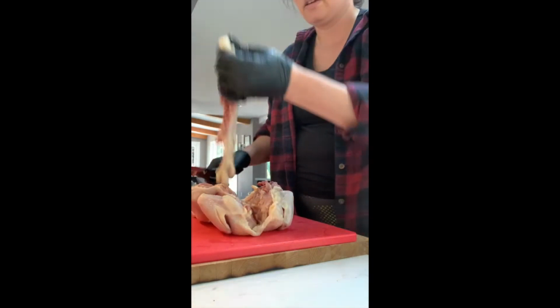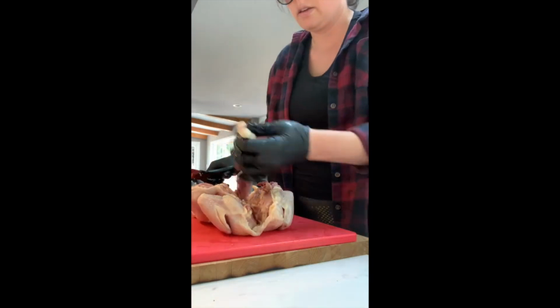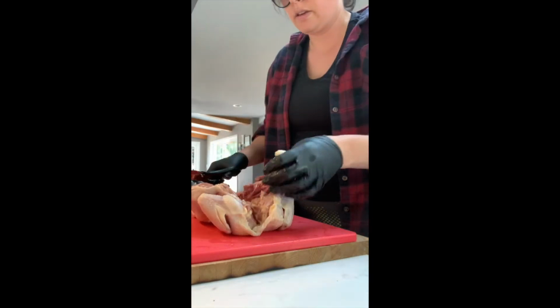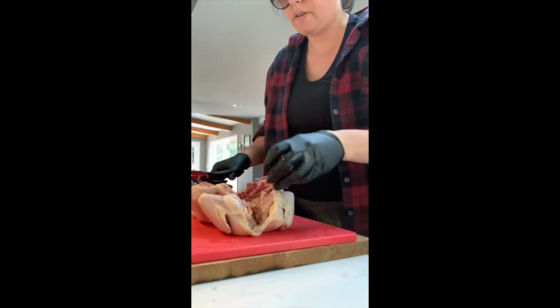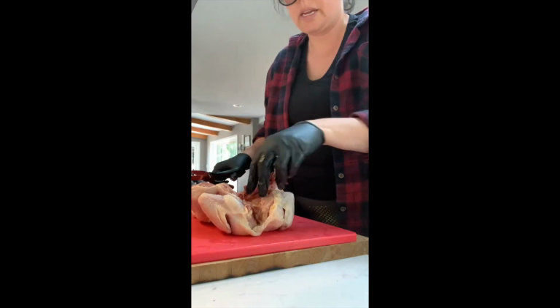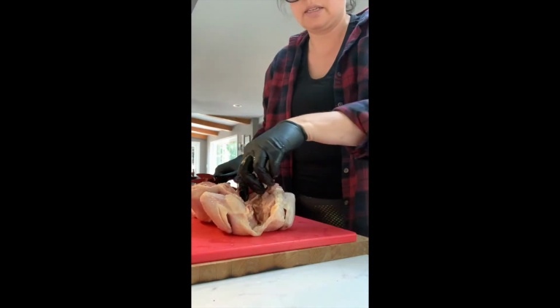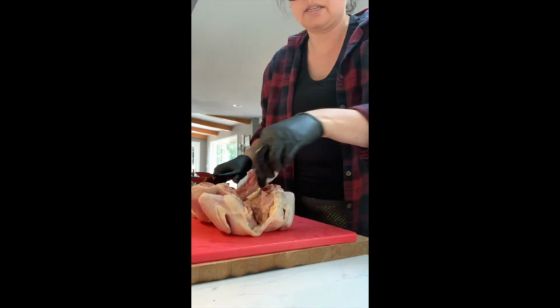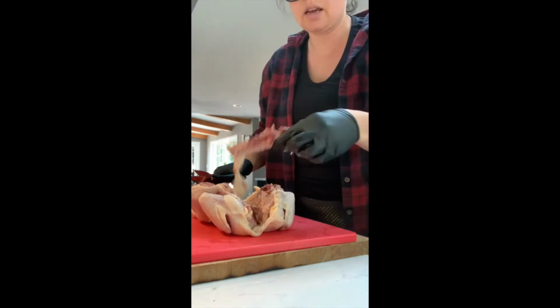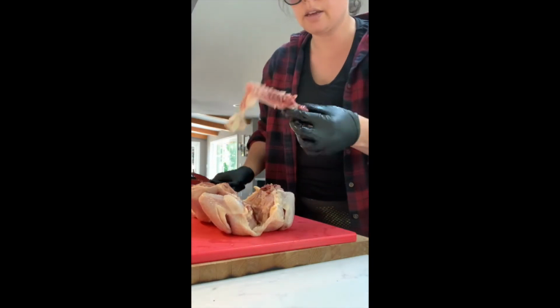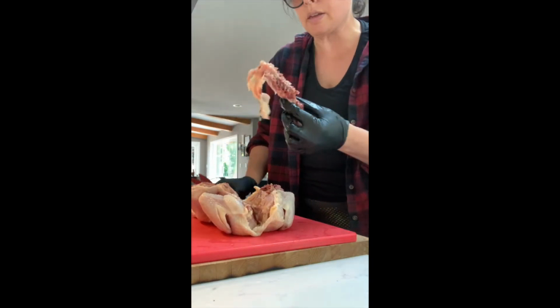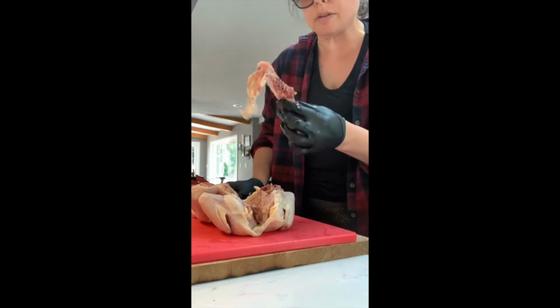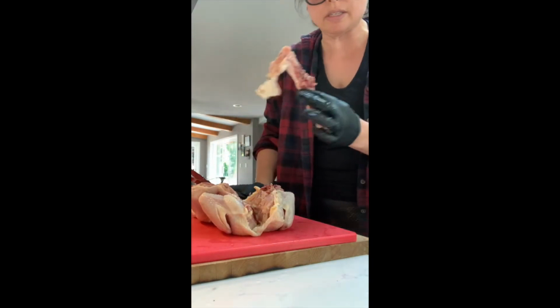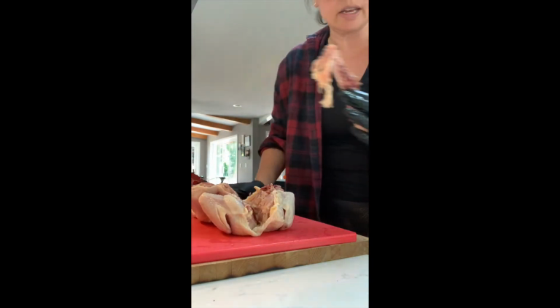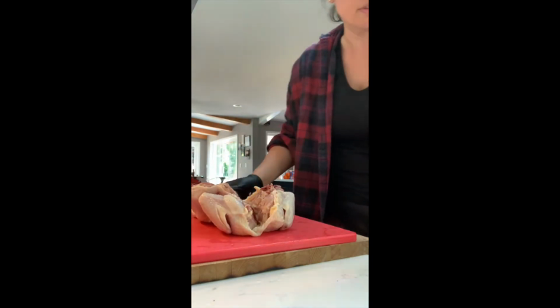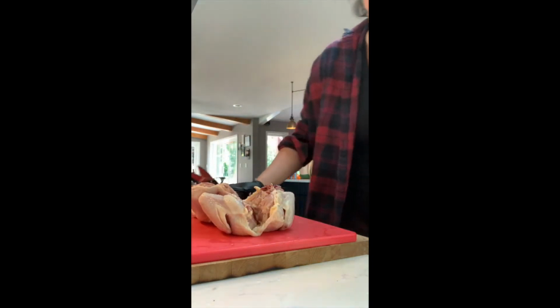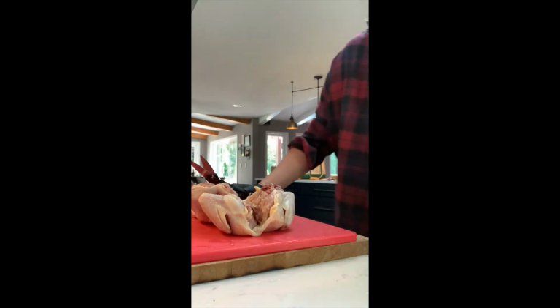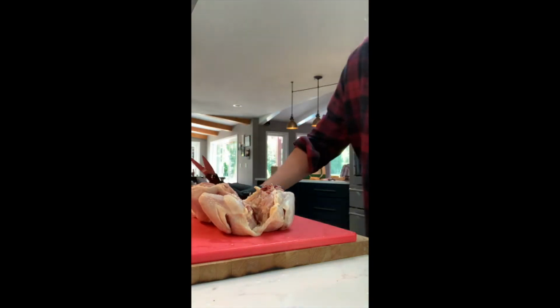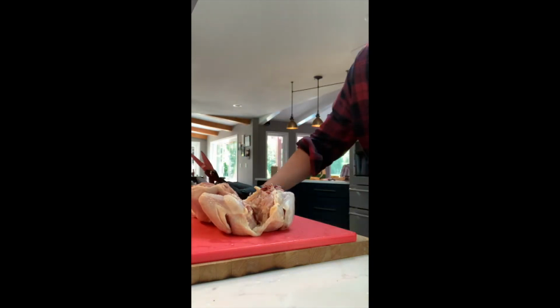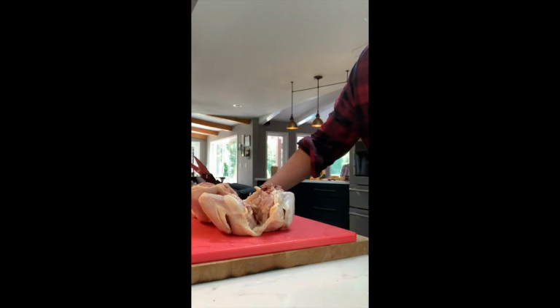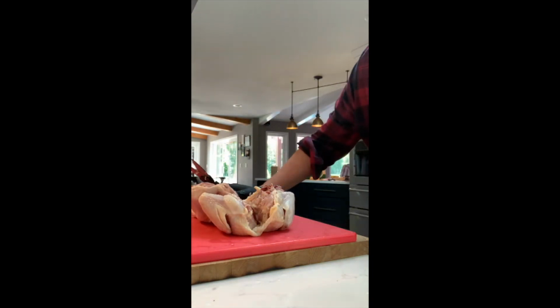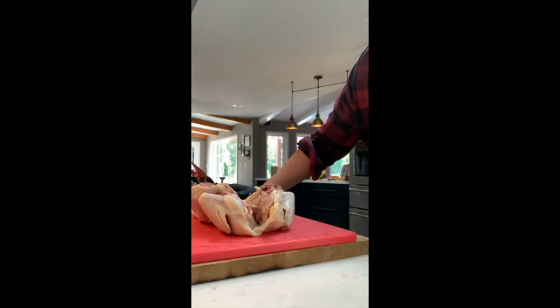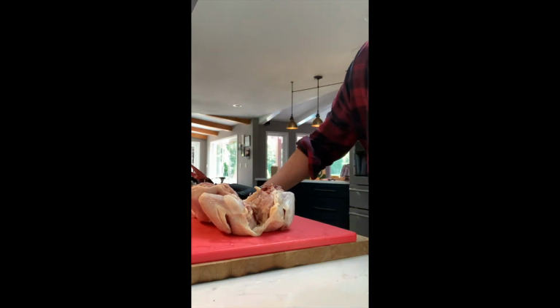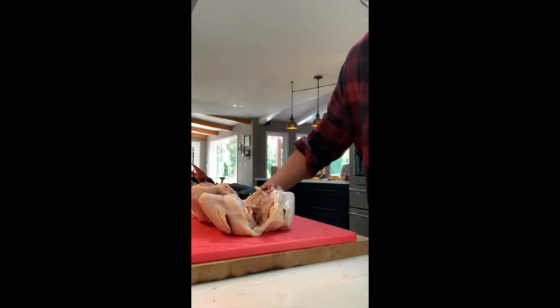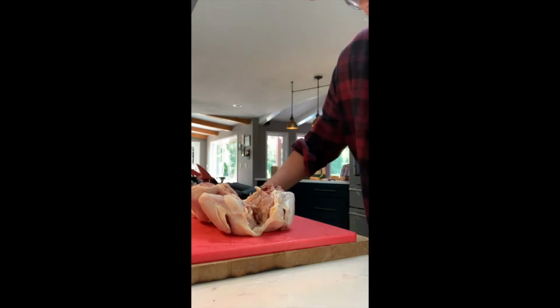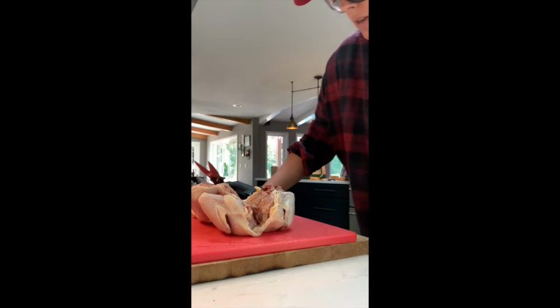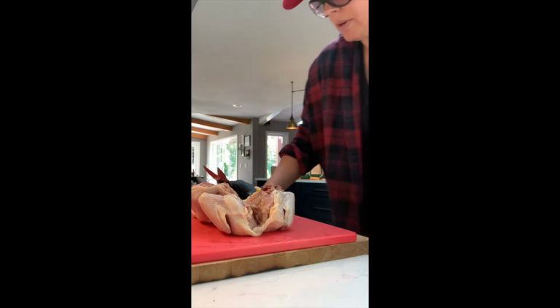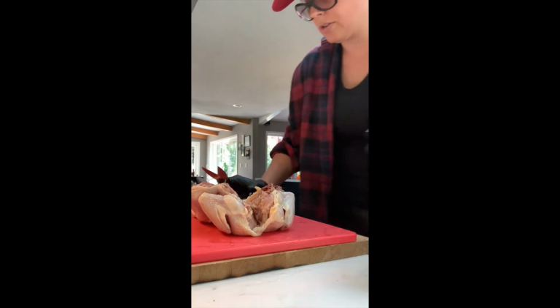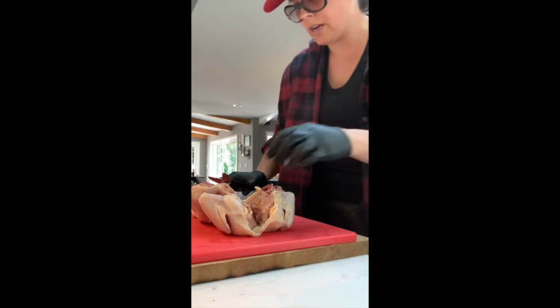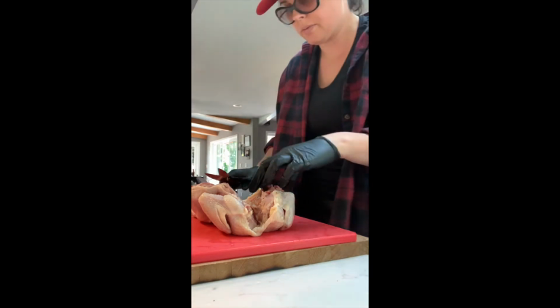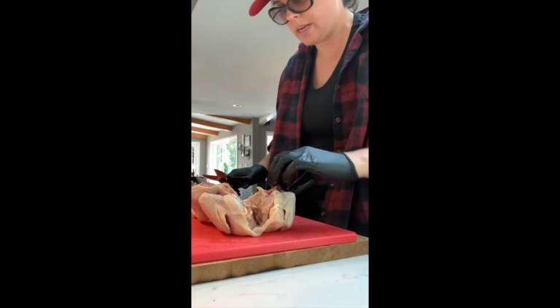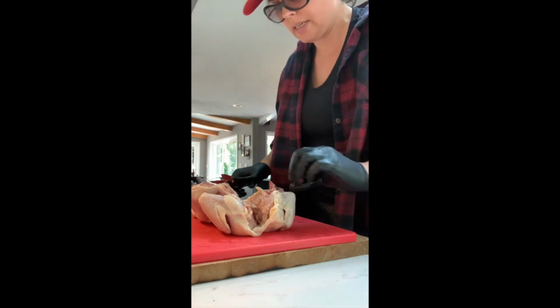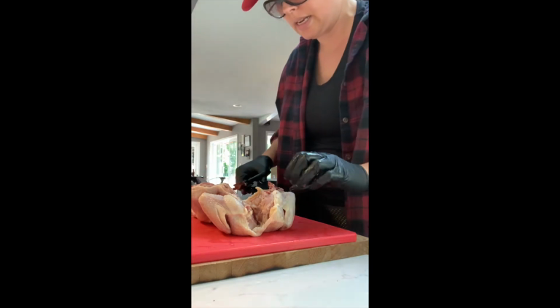If you are making stock, you can save this — you can freeze it. I am going to trash mine today.